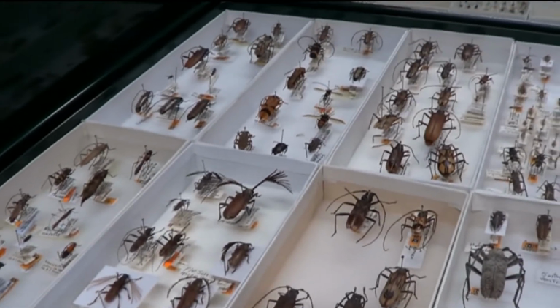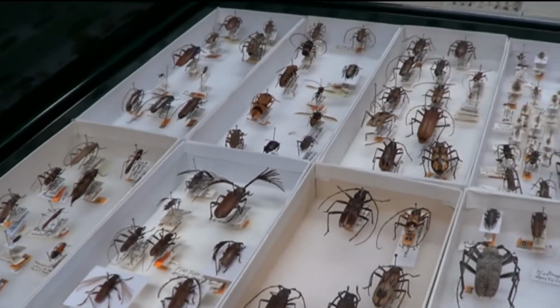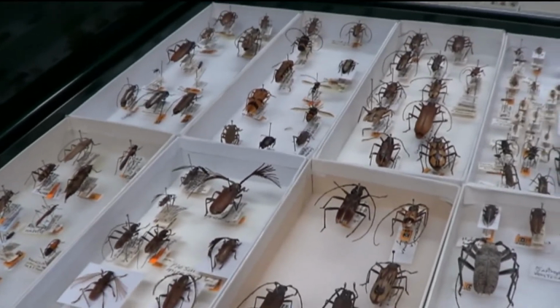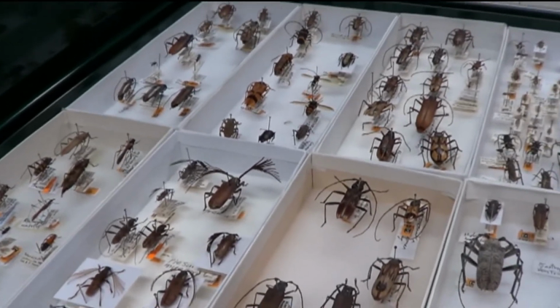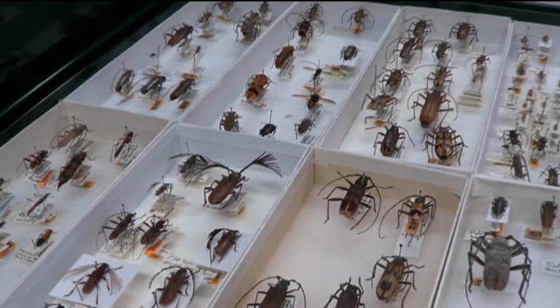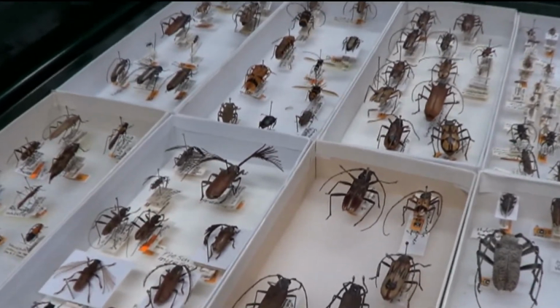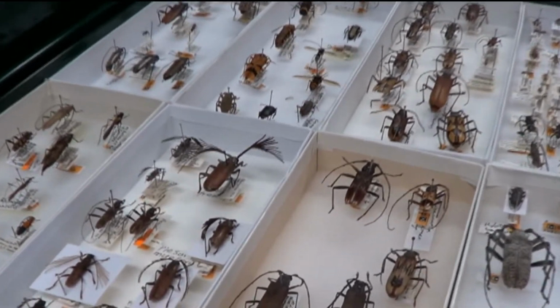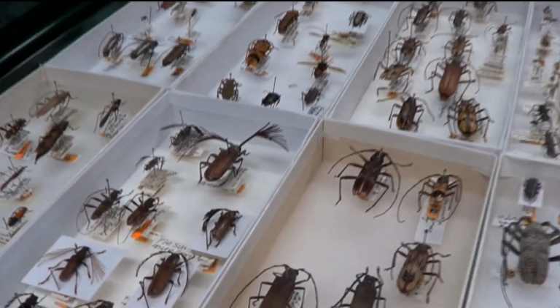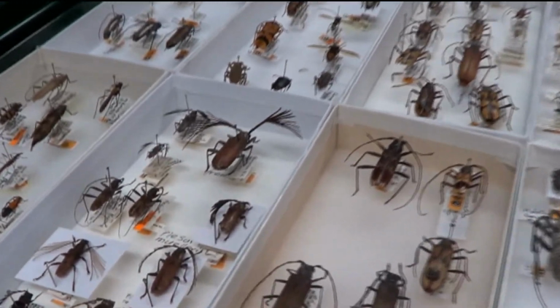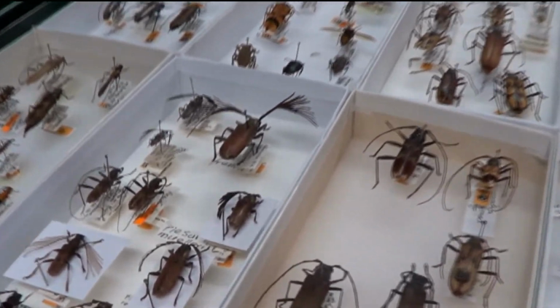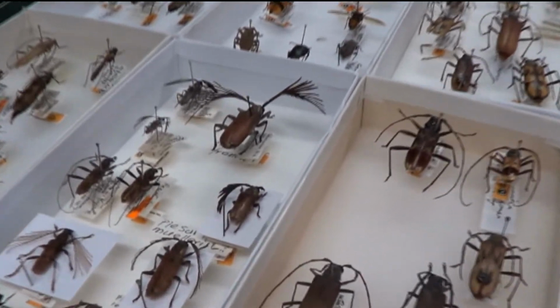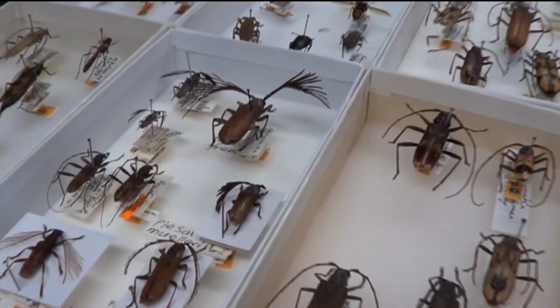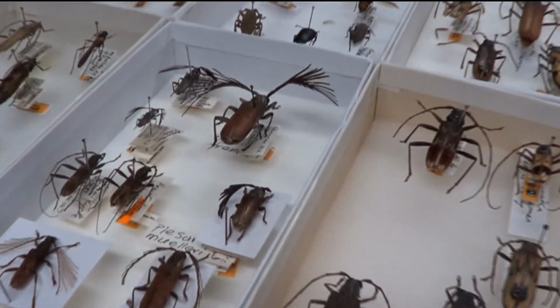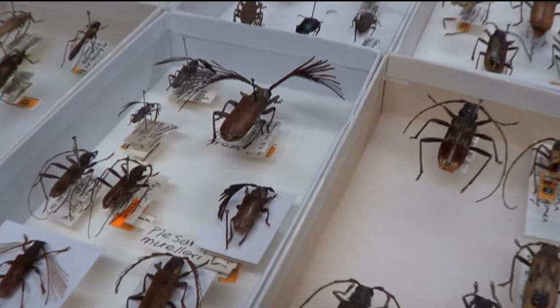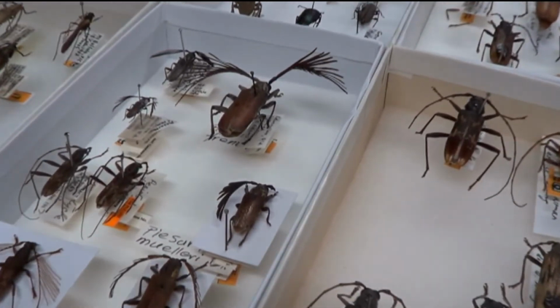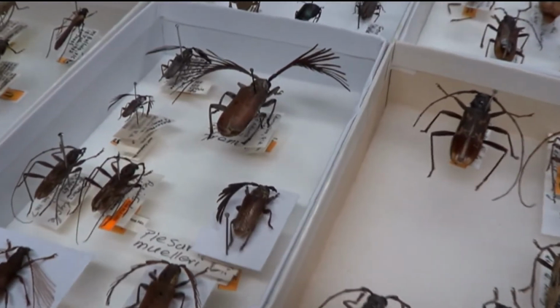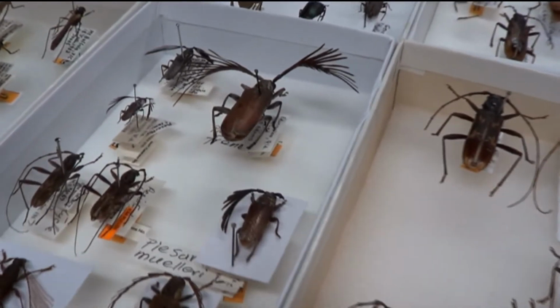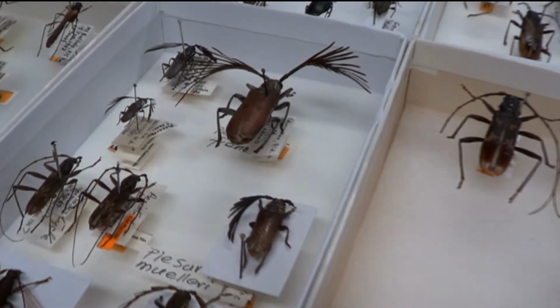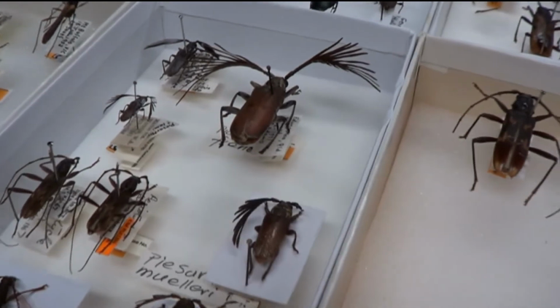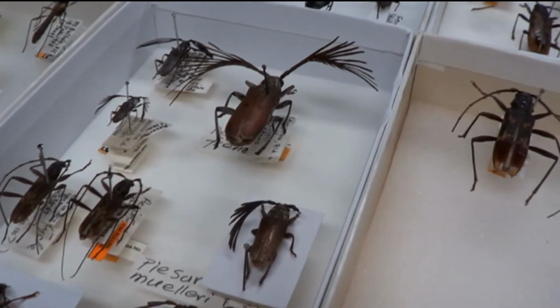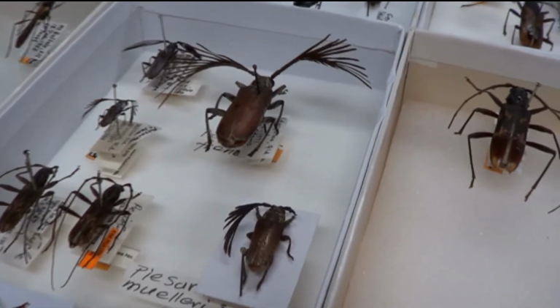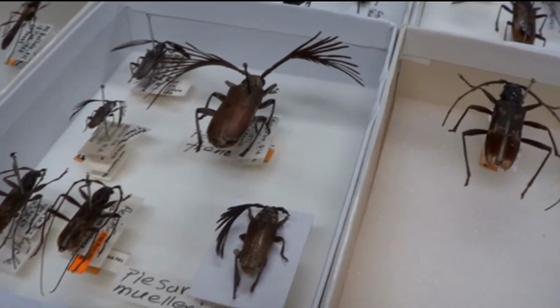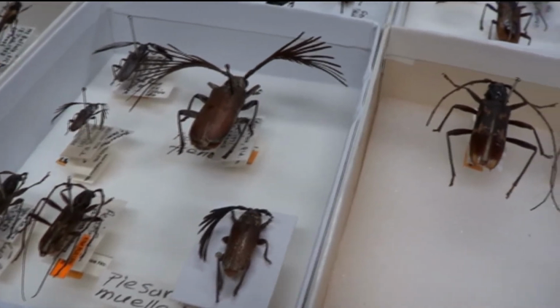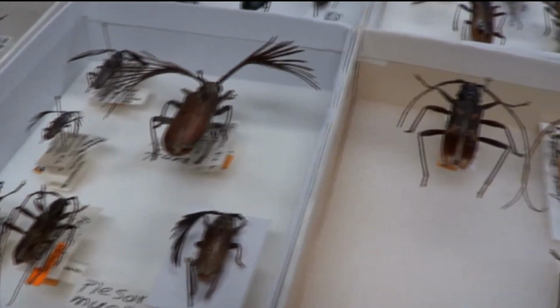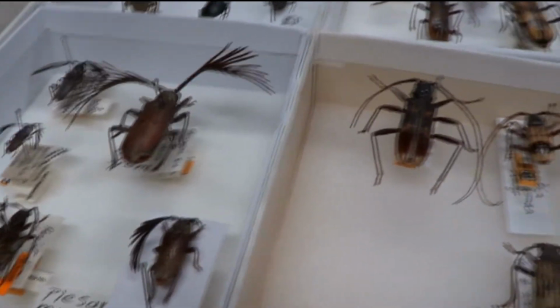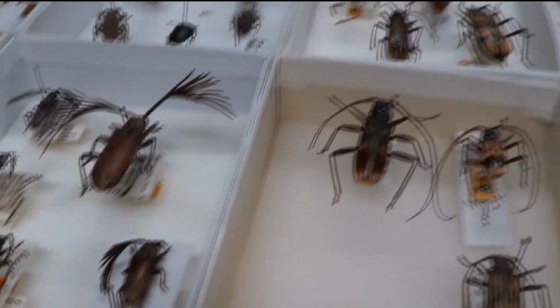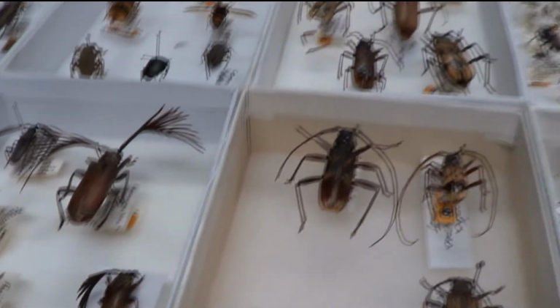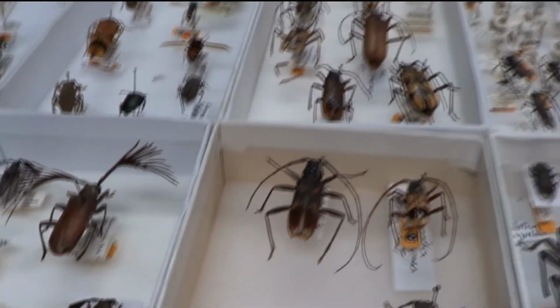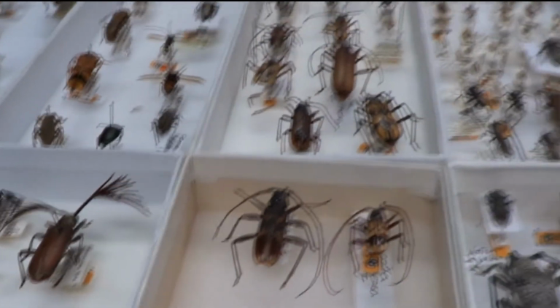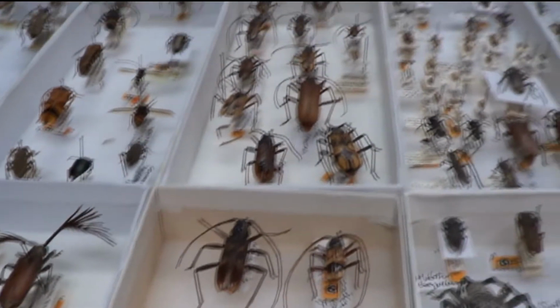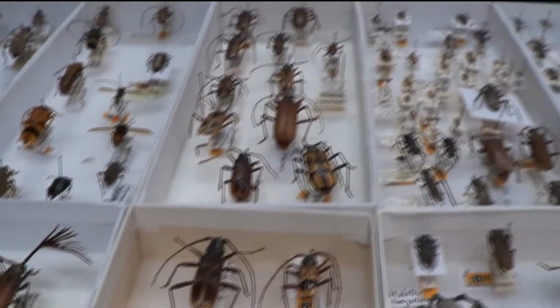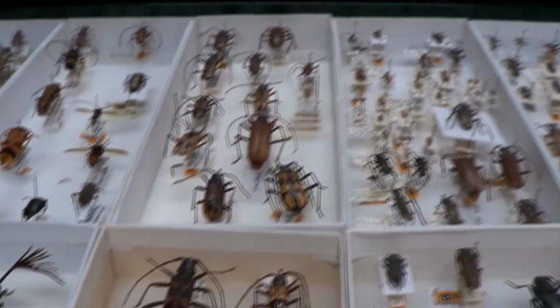The collection is always growing, and because they are so well preserved, these specimens can last for hundreds of years.